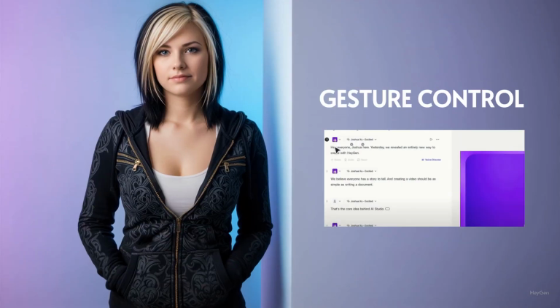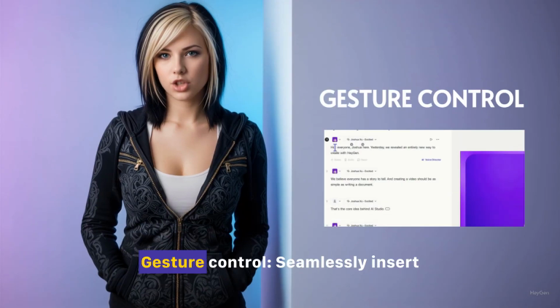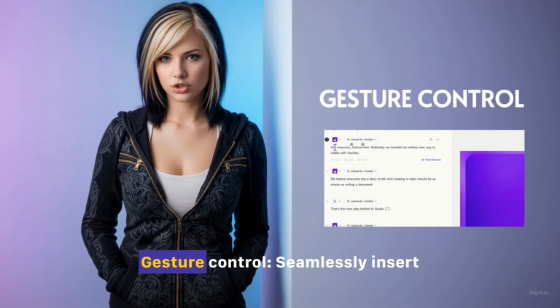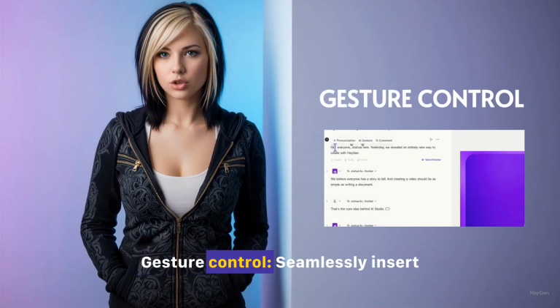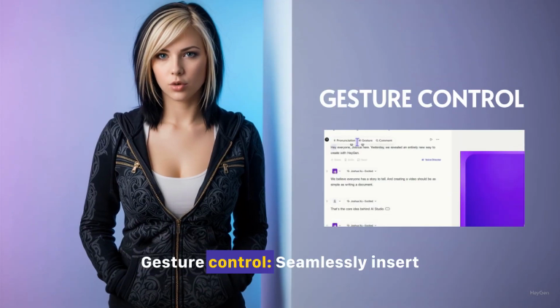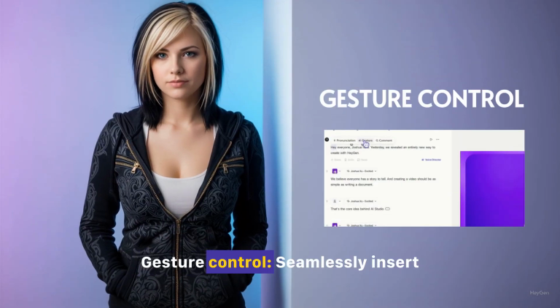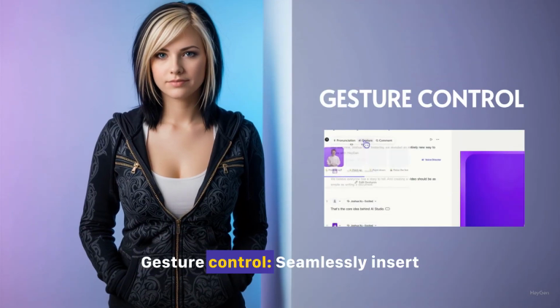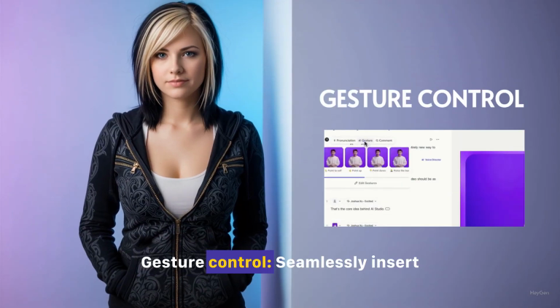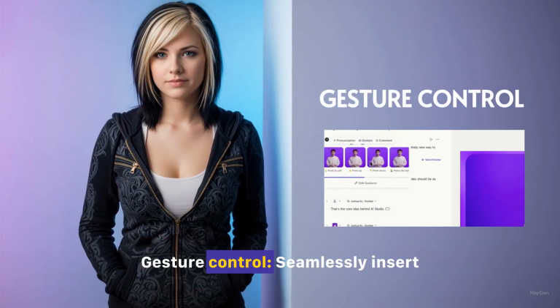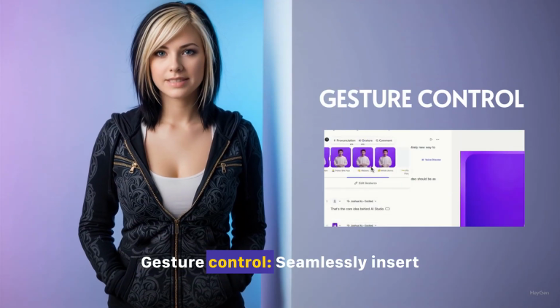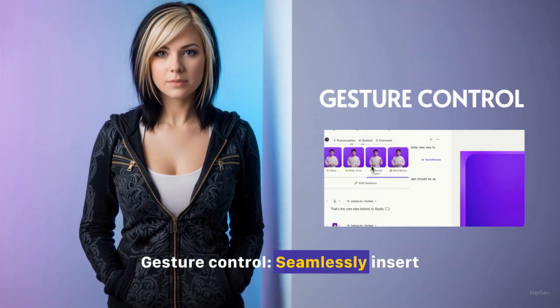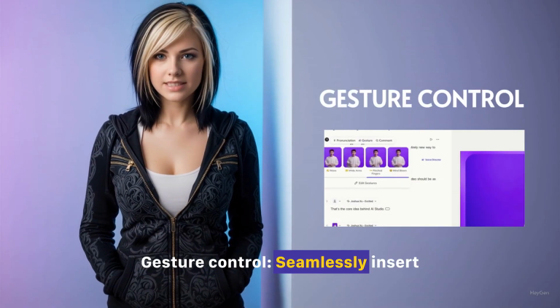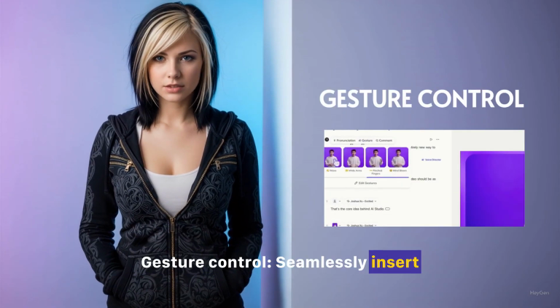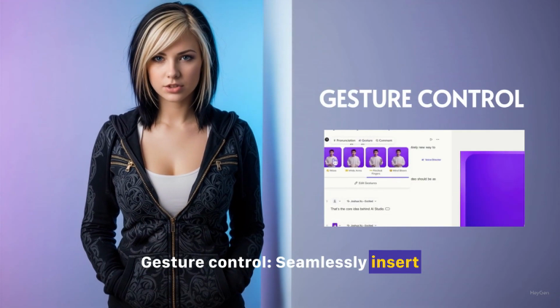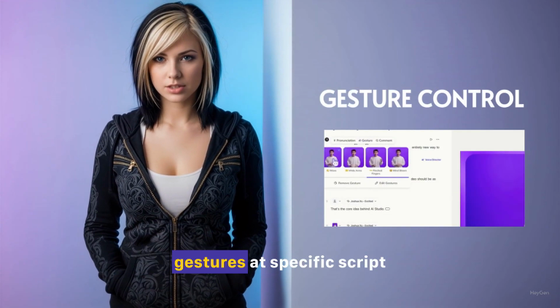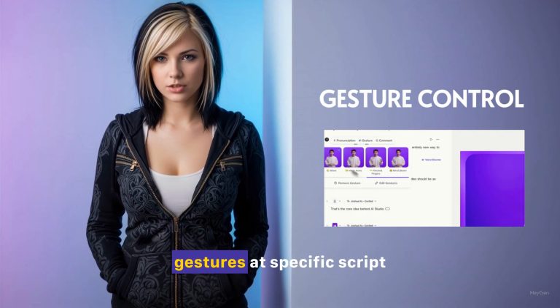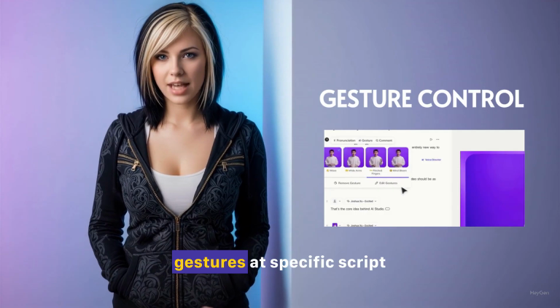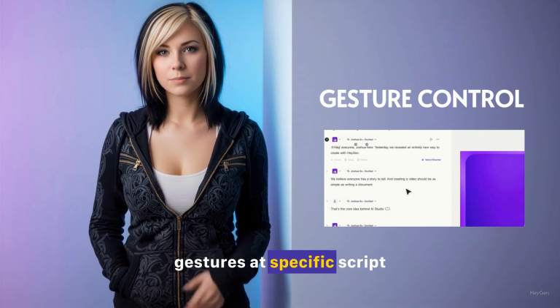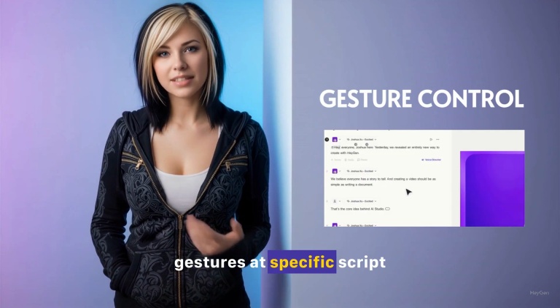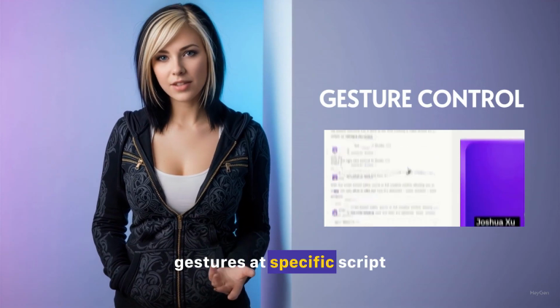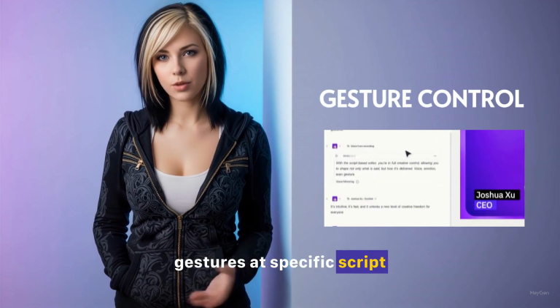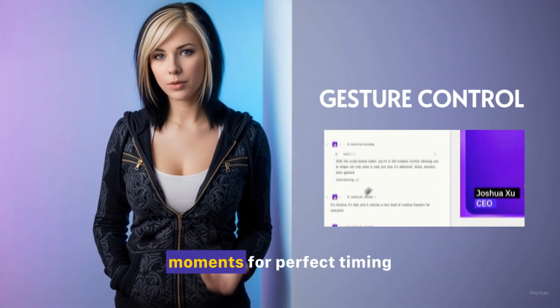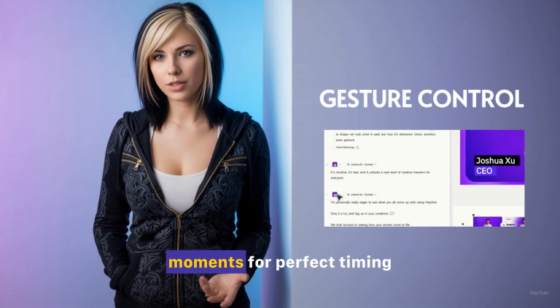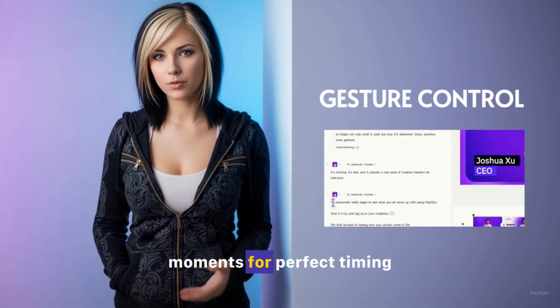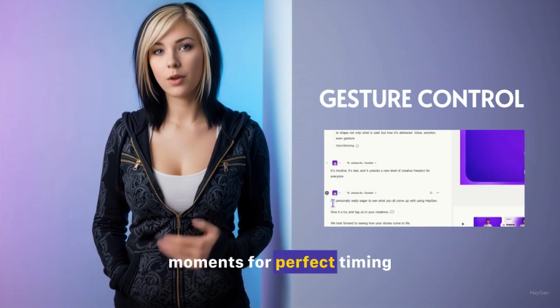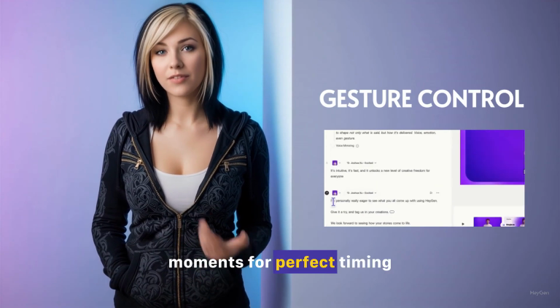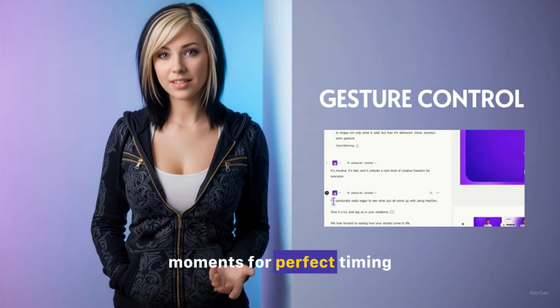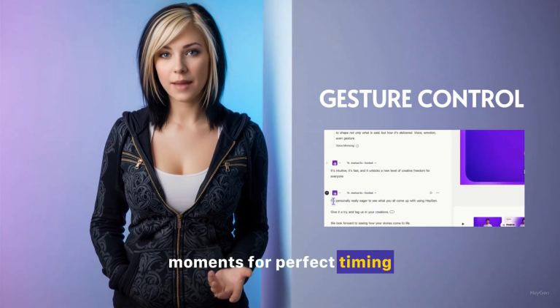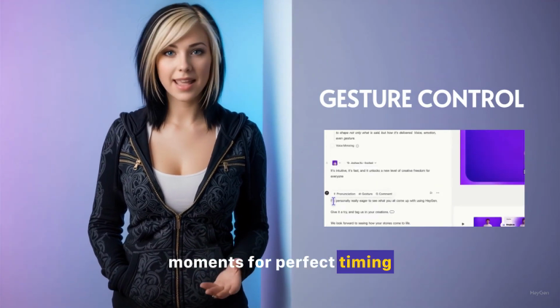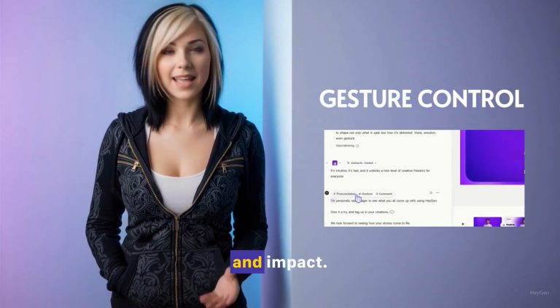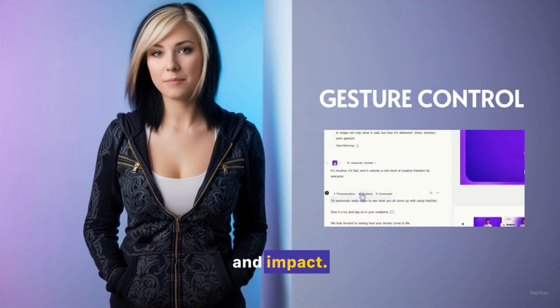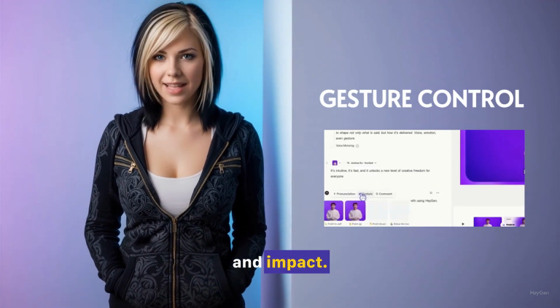Gesture Control. Seamlessly insert gestures at specific script moments for perfect timing and impact.